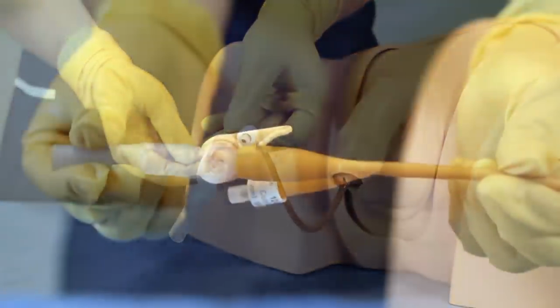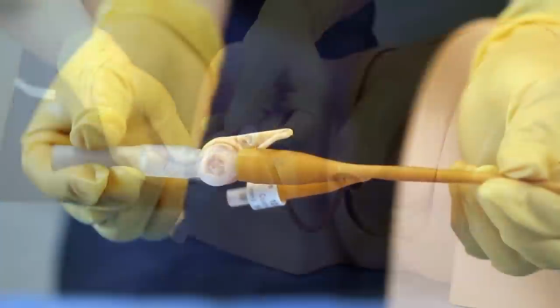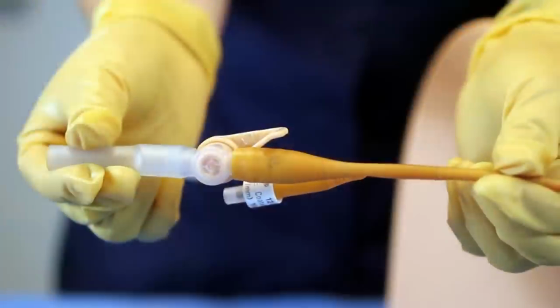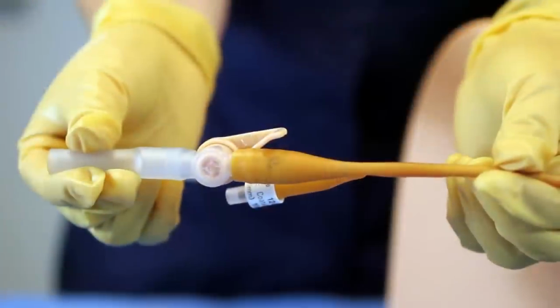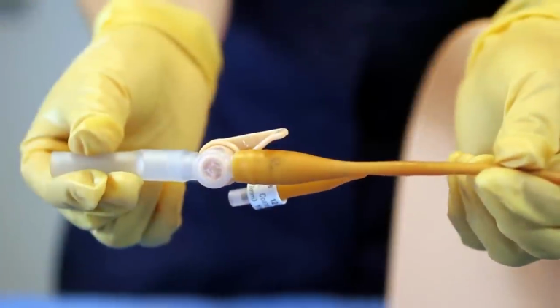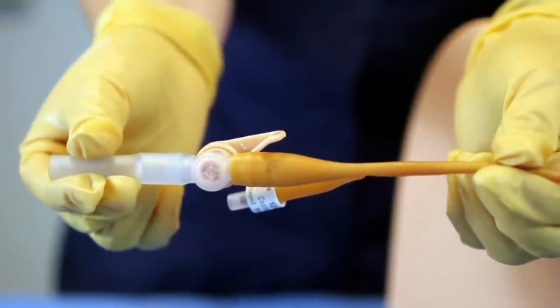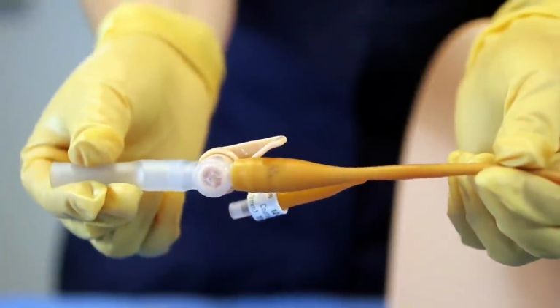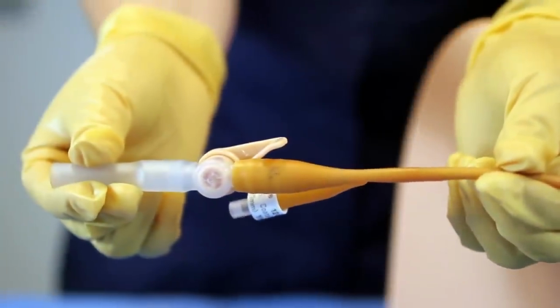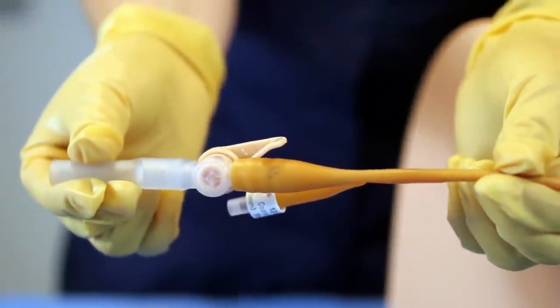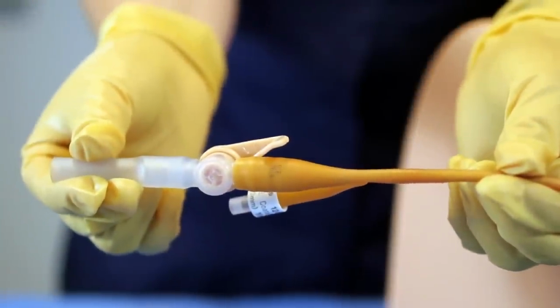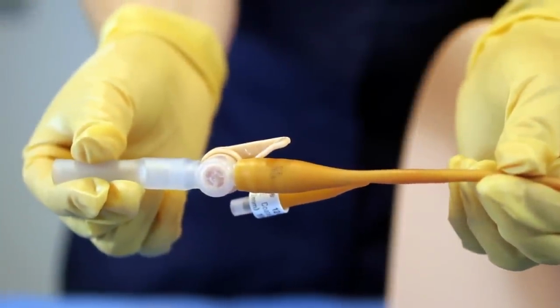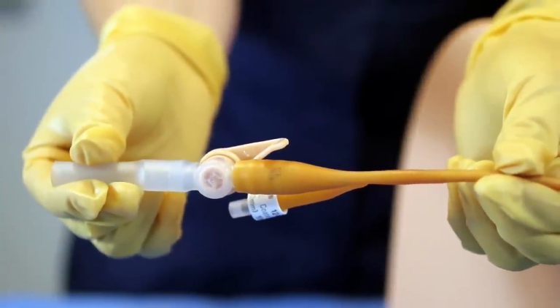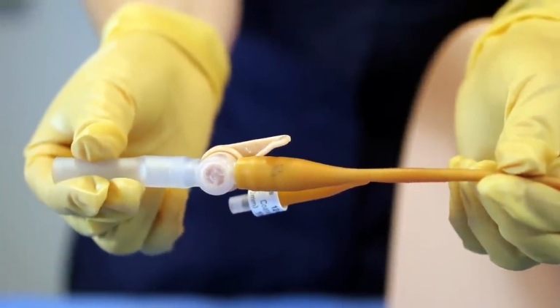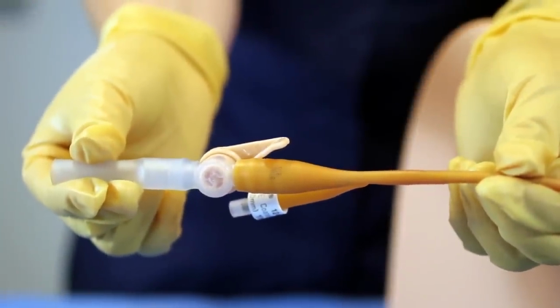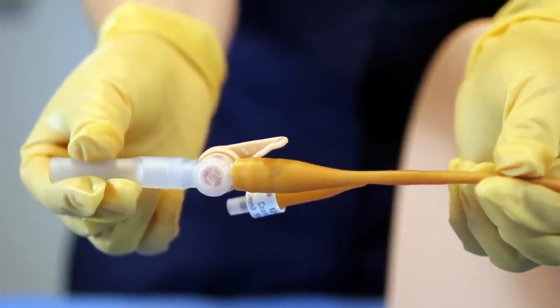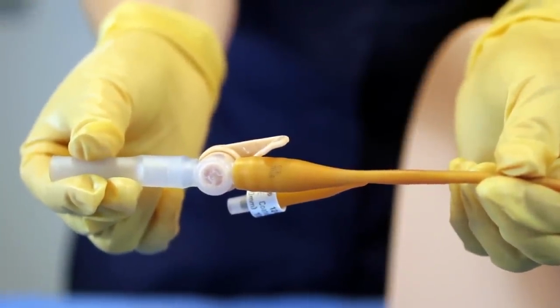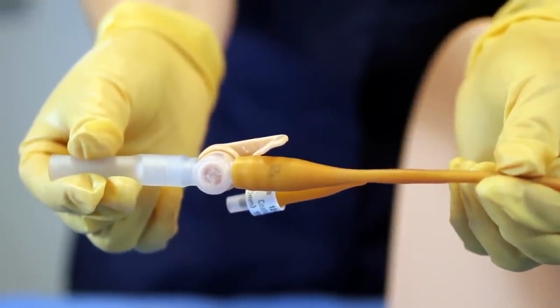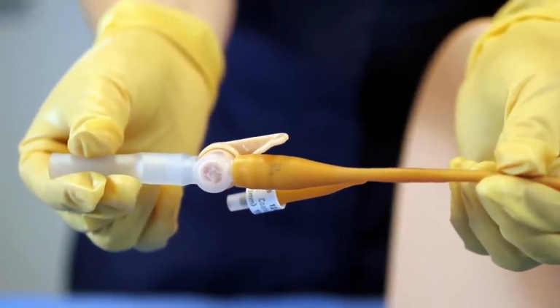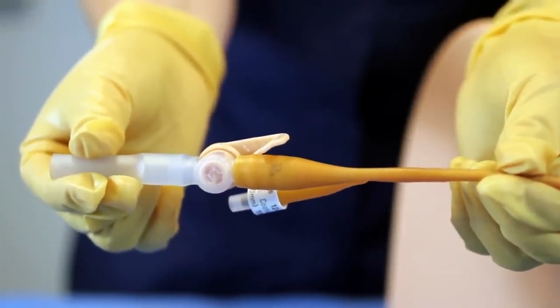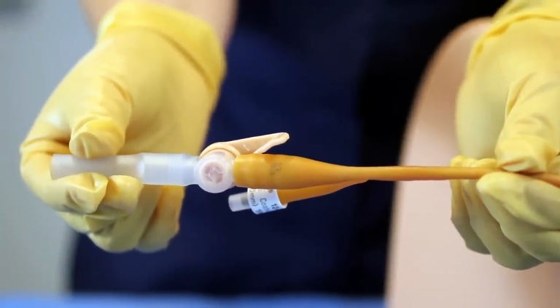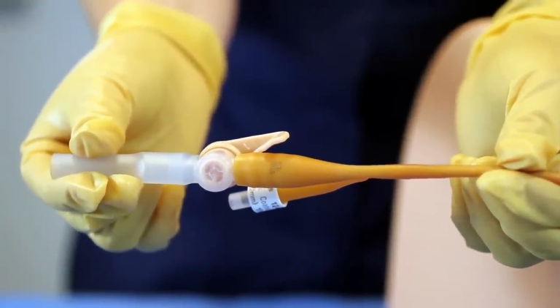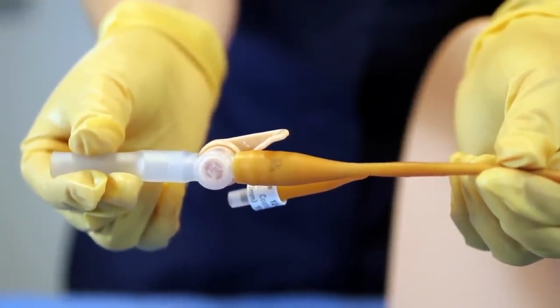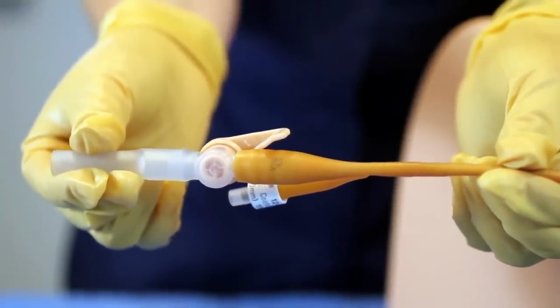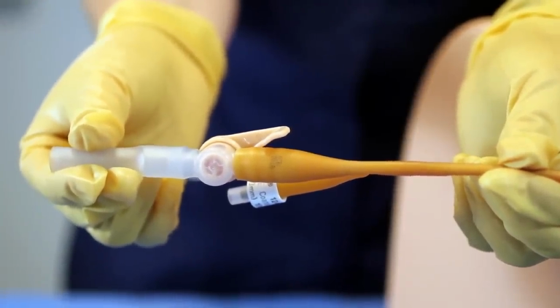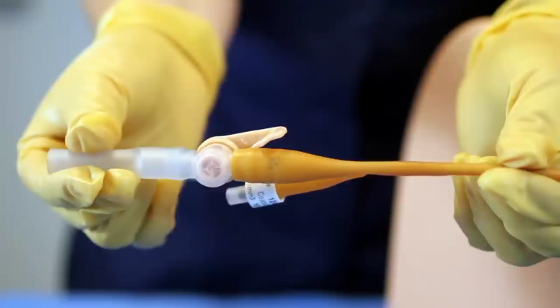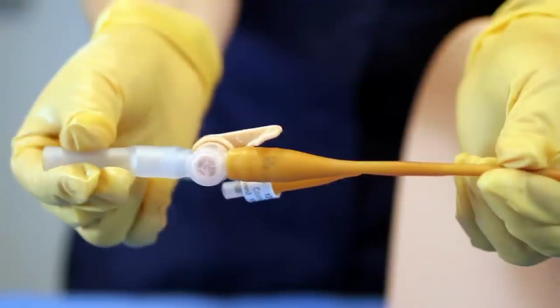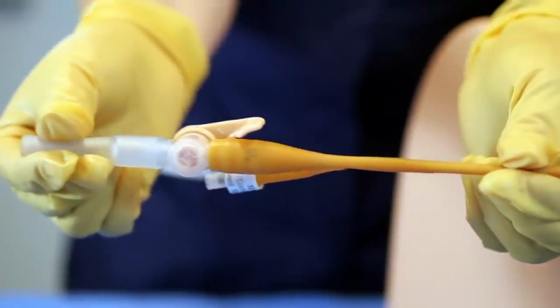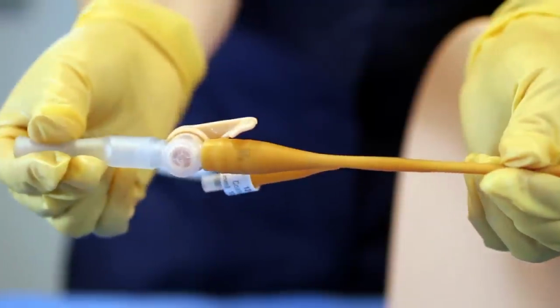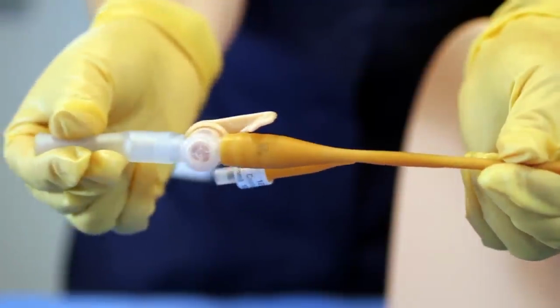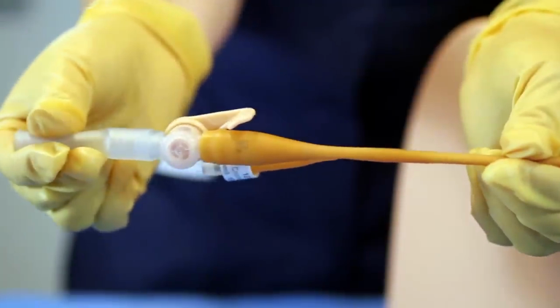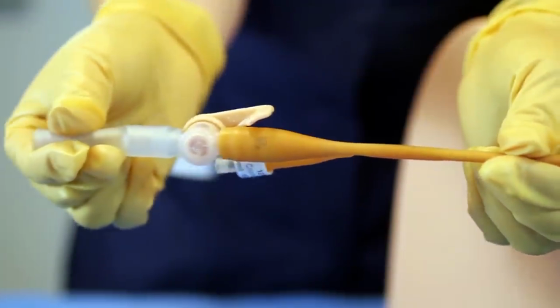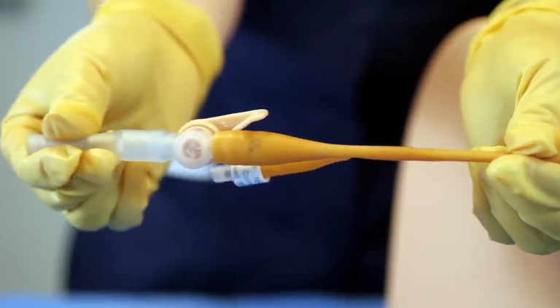The step connector creates a secure, firm and leak free connection, providing peace of mind.